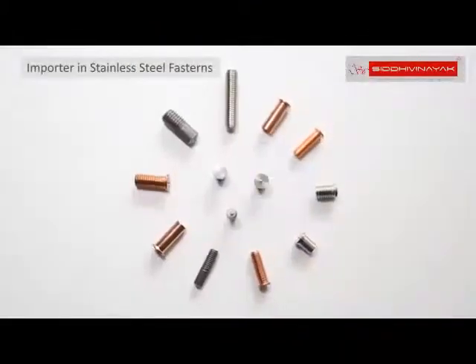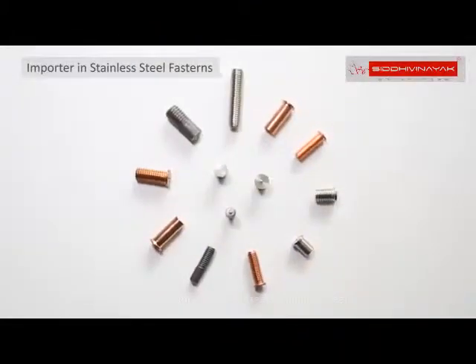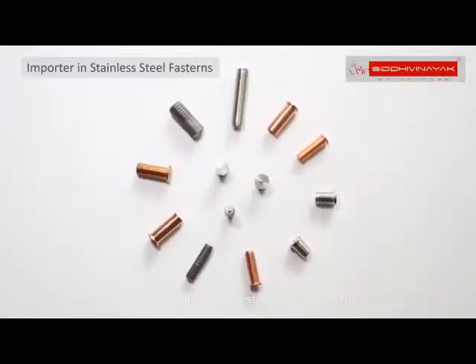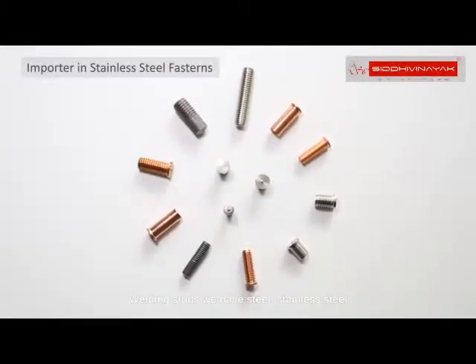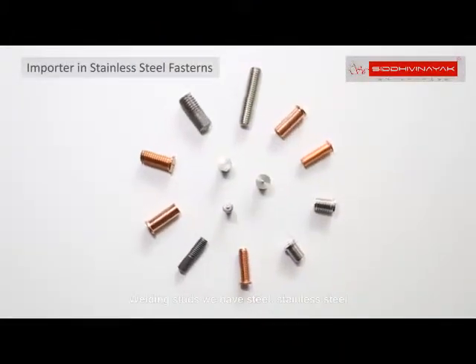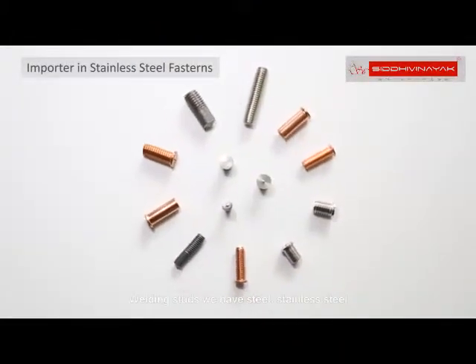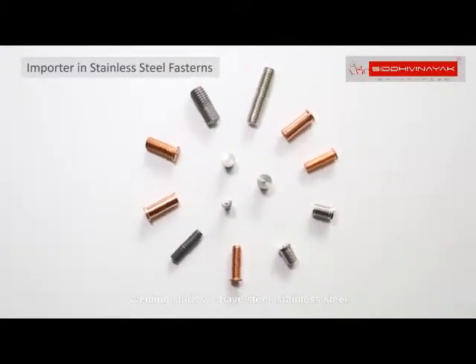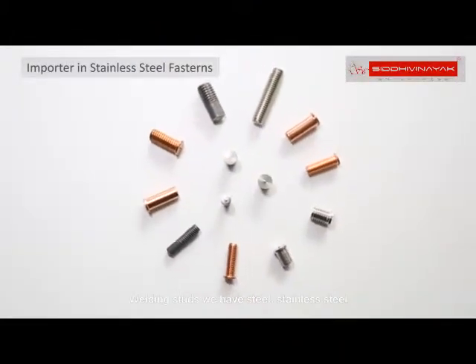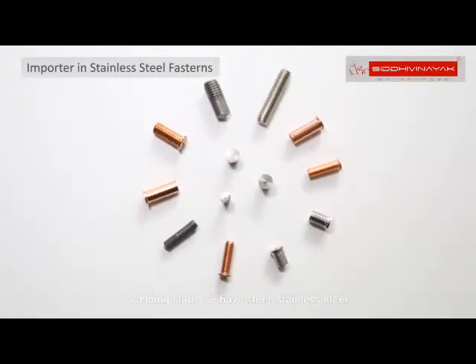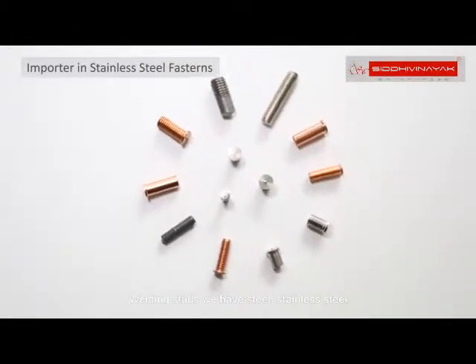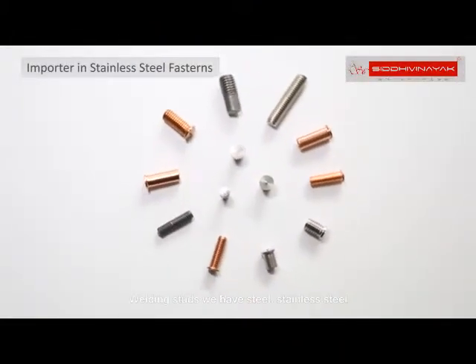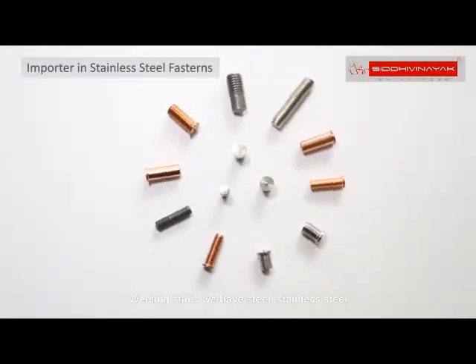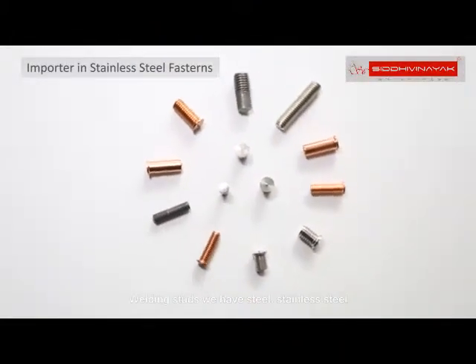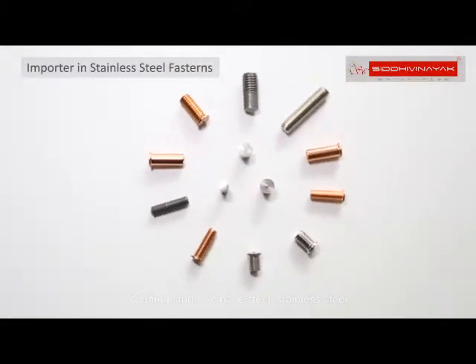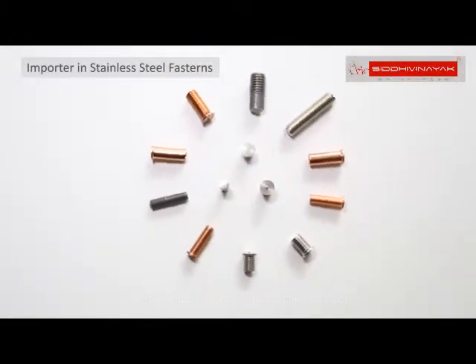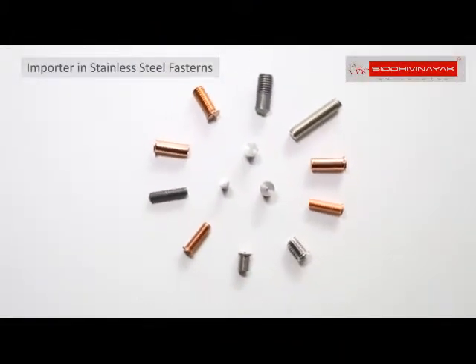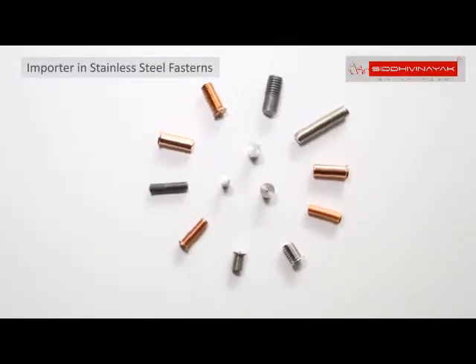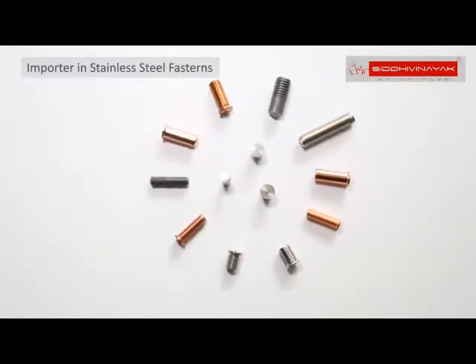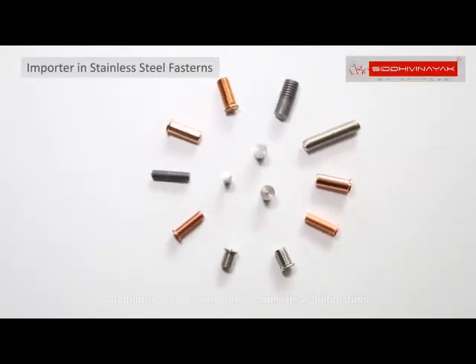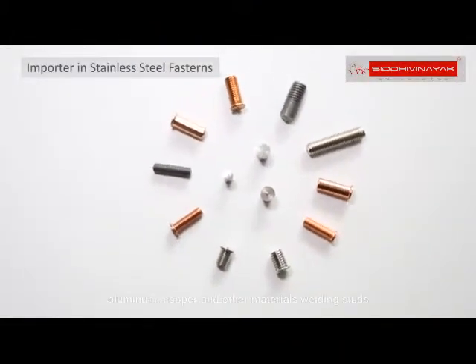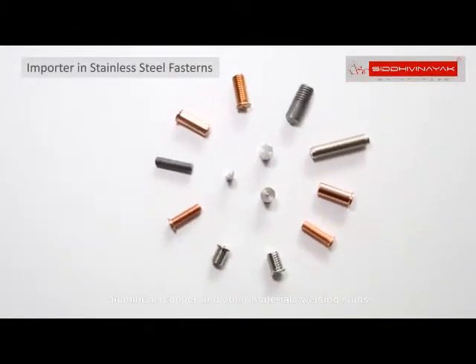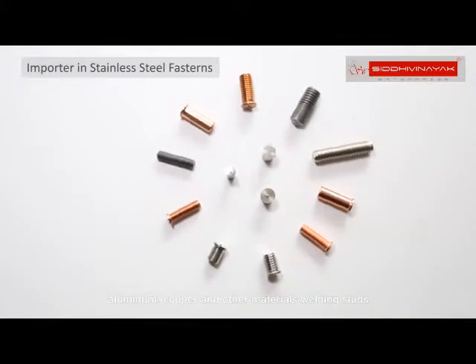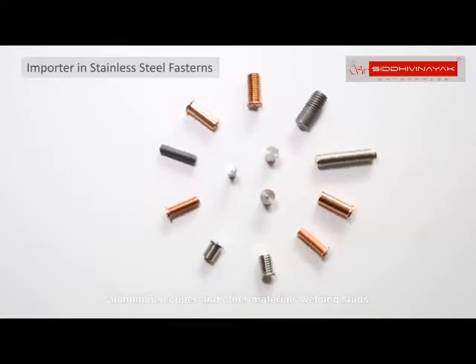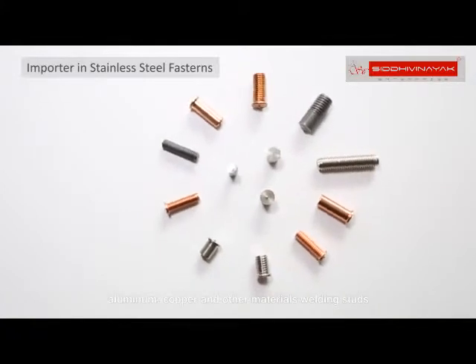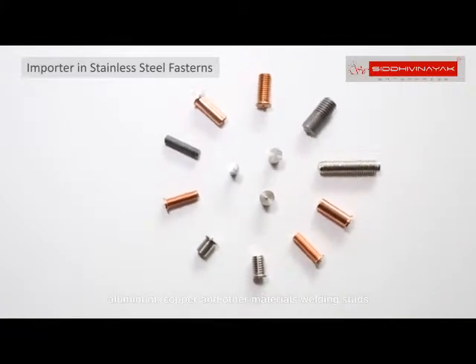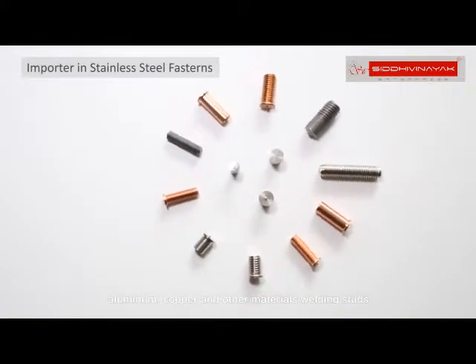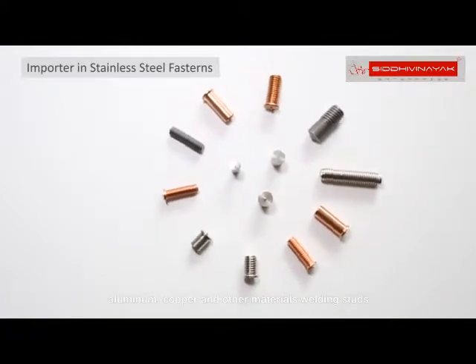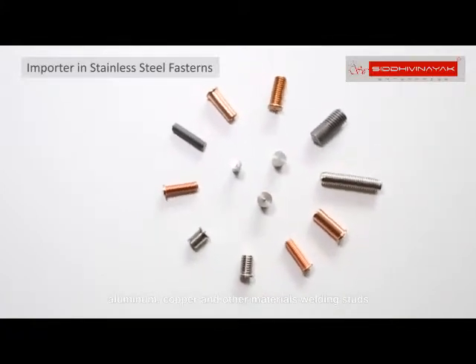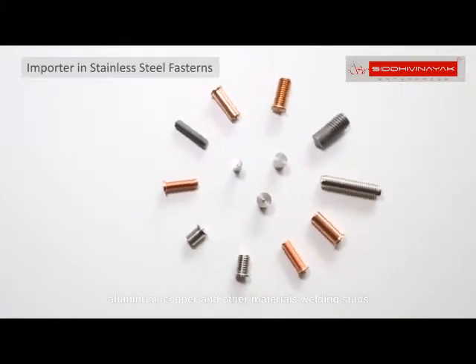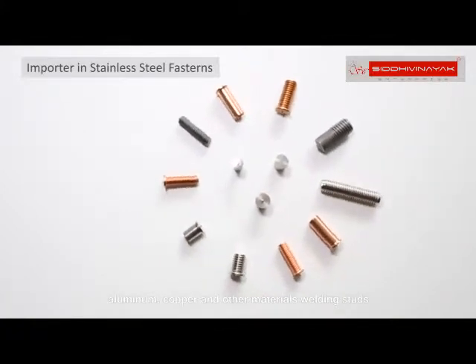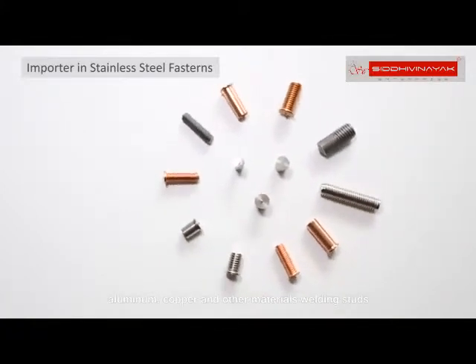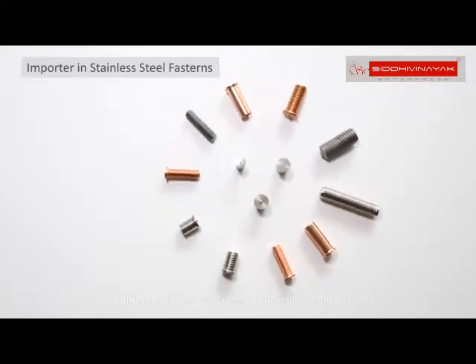Welding studs — we have steel, stainless steel, aluminum, copper and other materials welding studs.